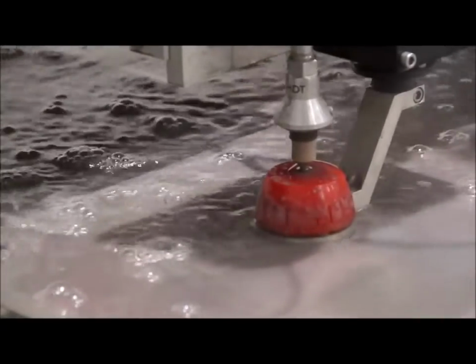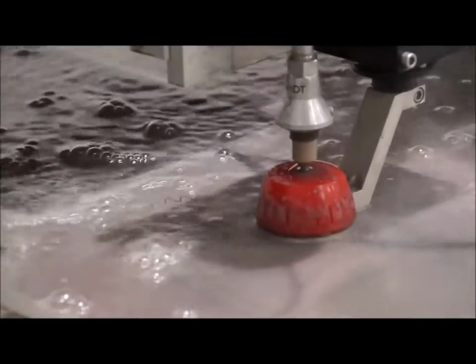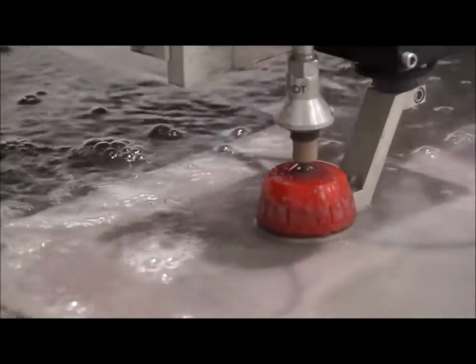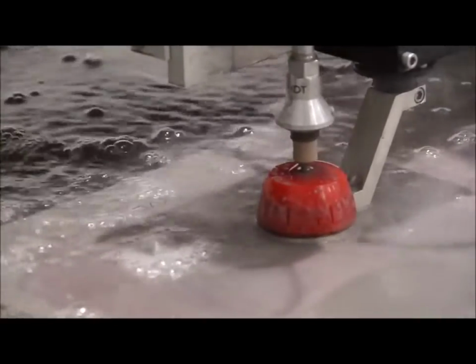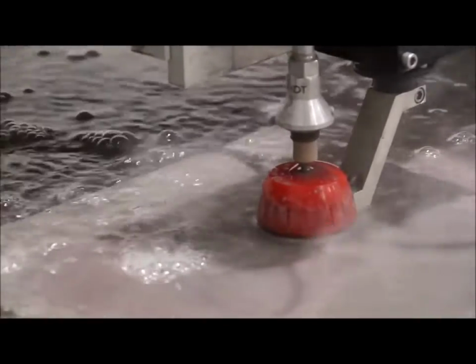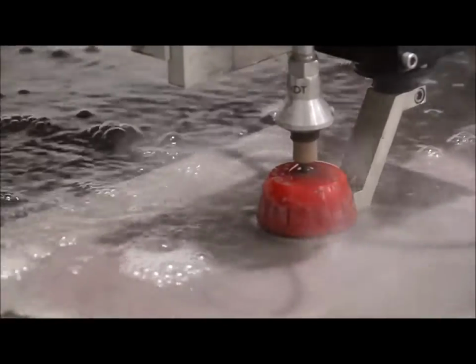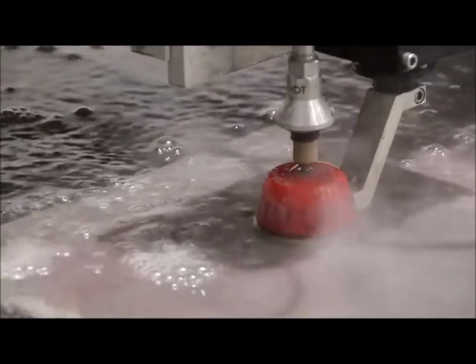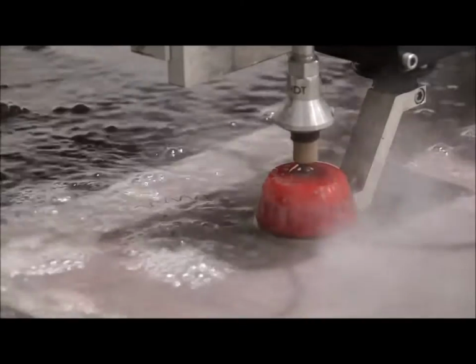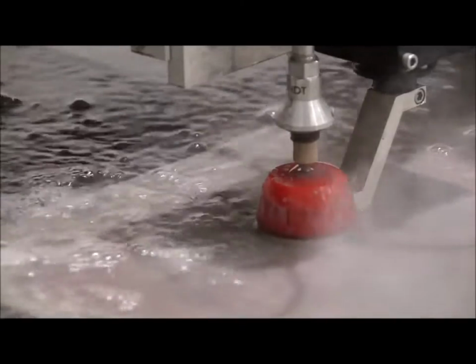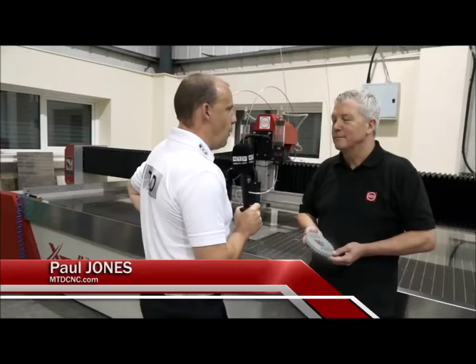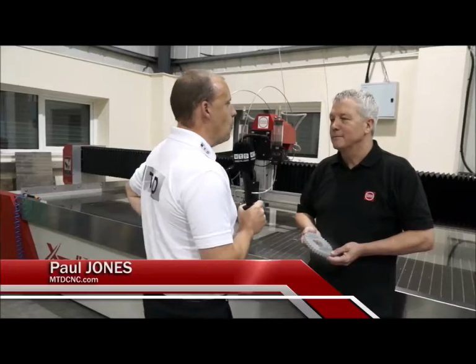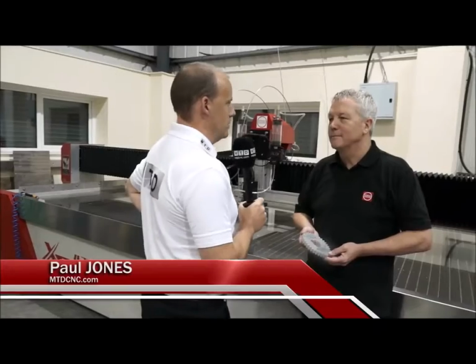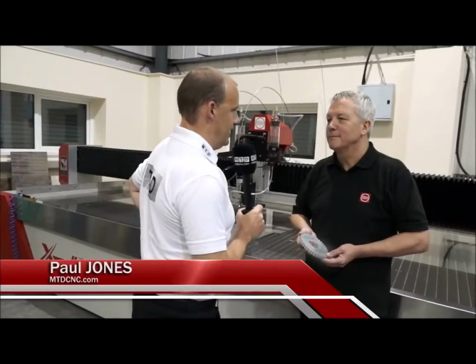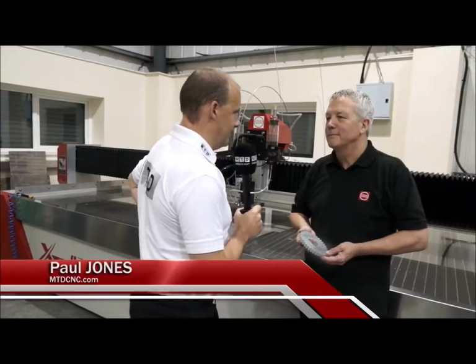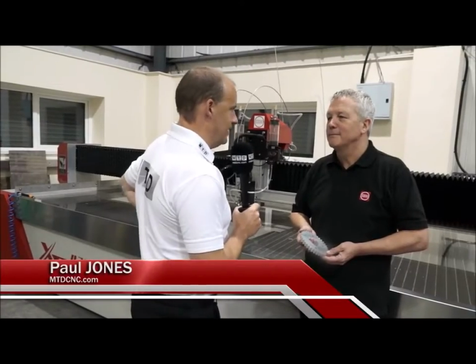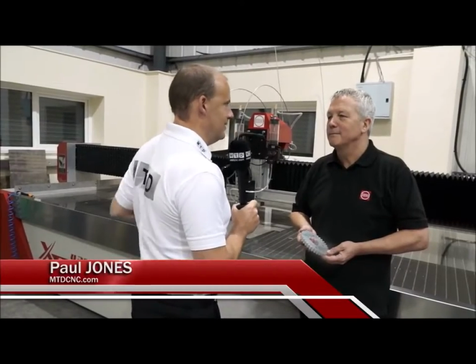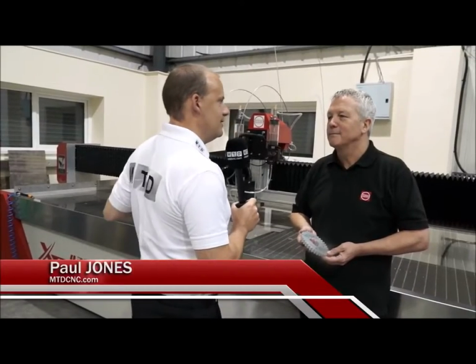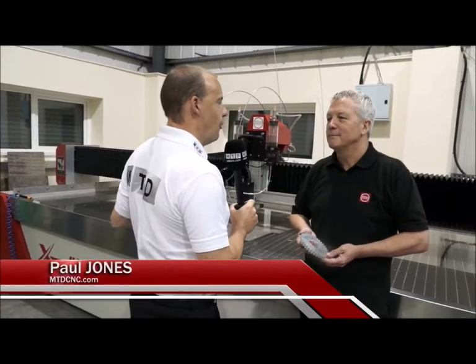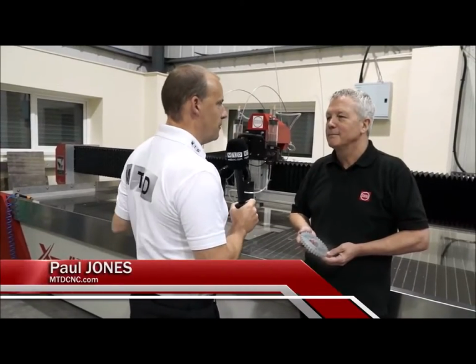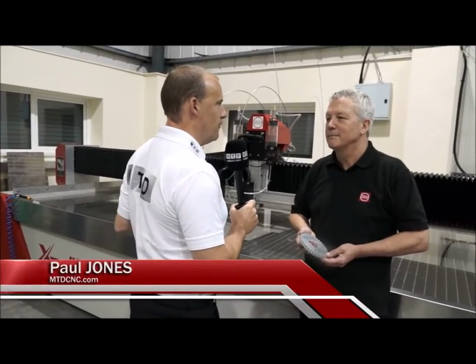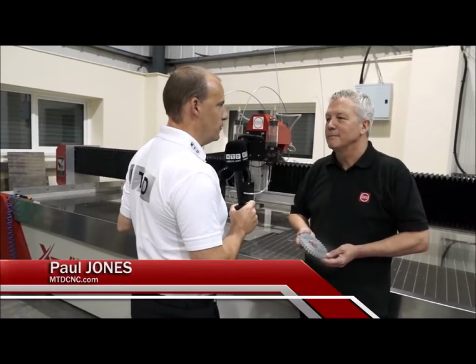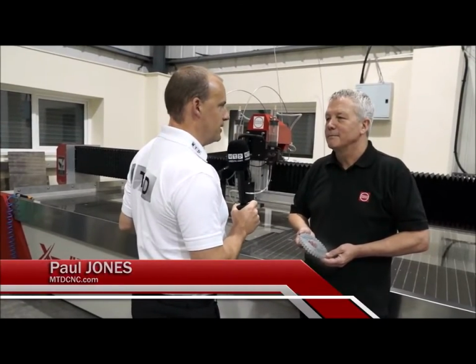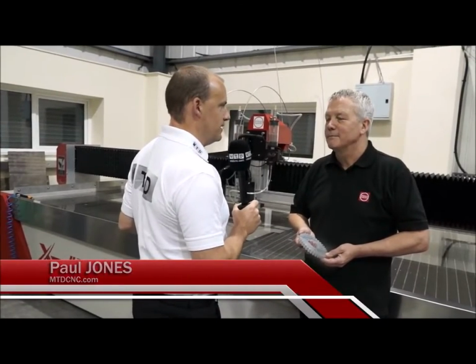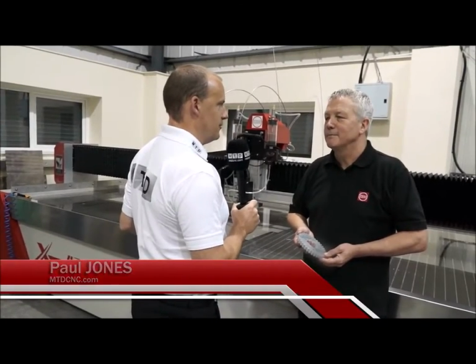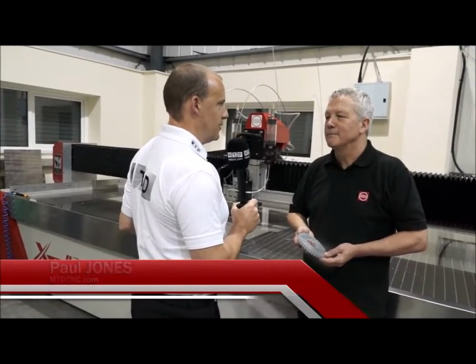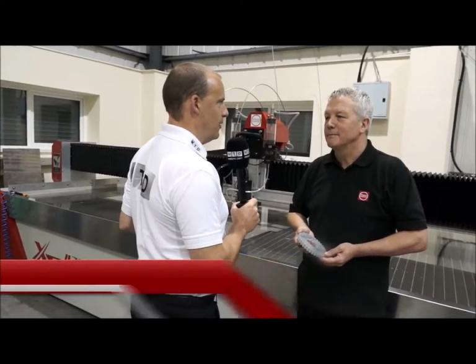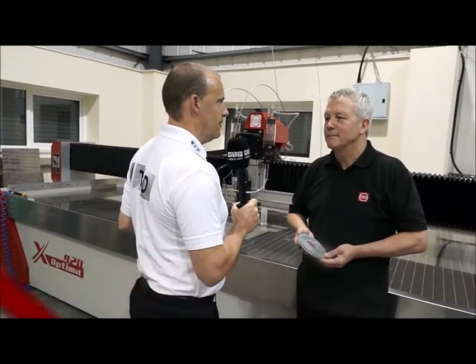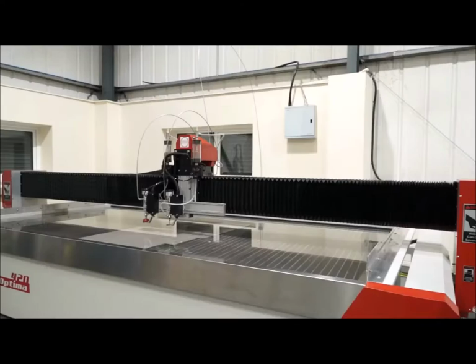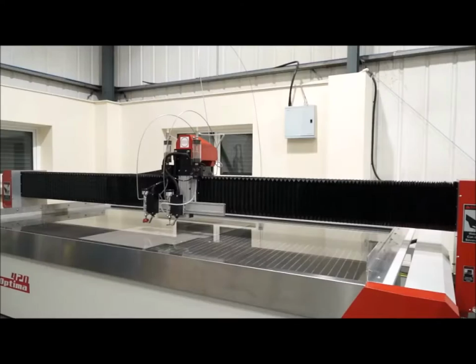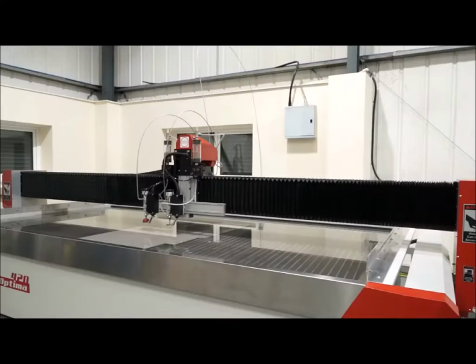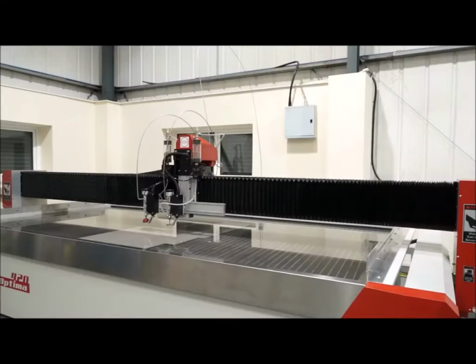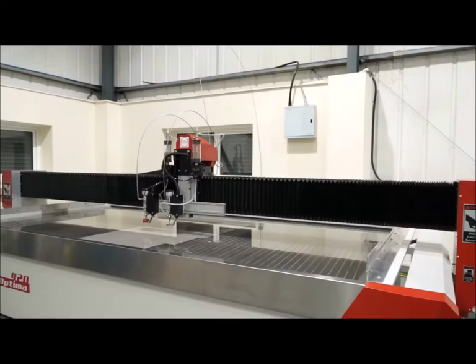Craig, we're looking at something different today: water jet cutting. This is the Optima 420 from Kerf. Tell me about this machine.